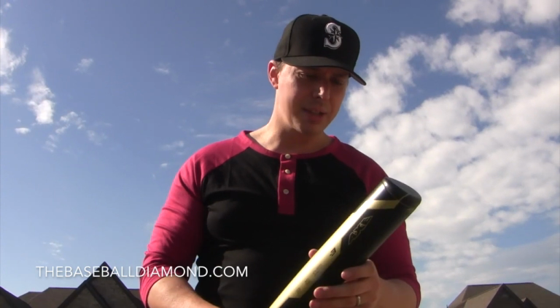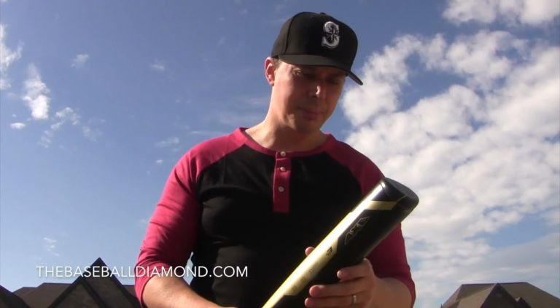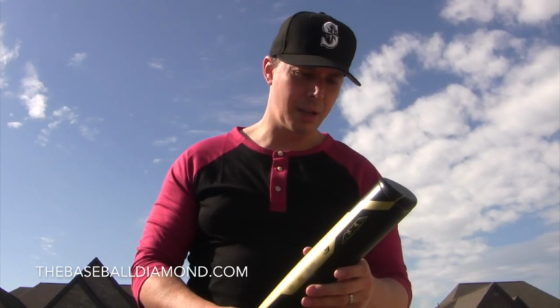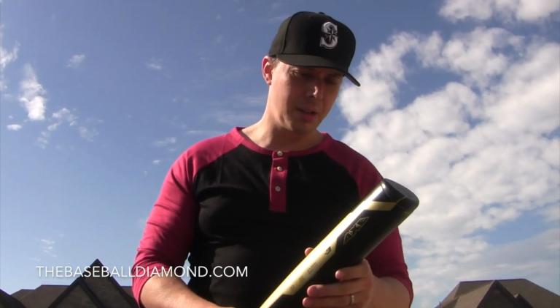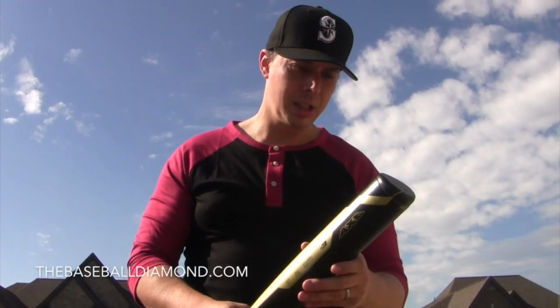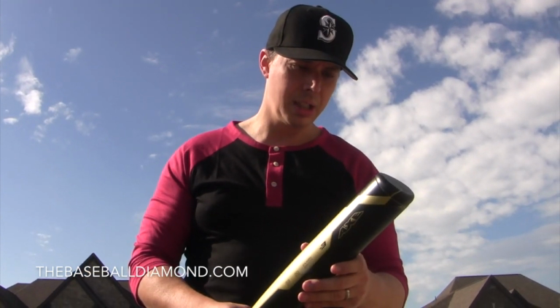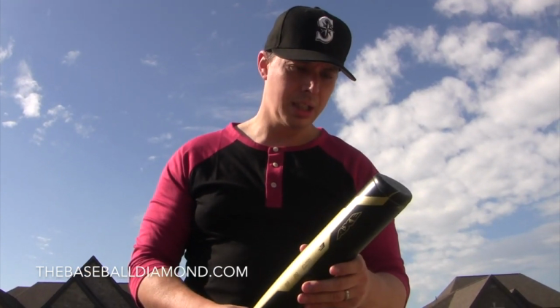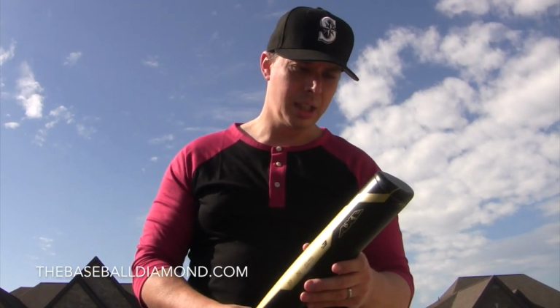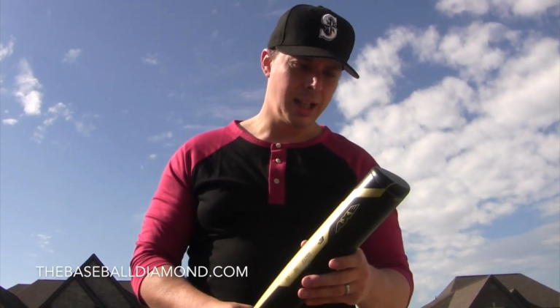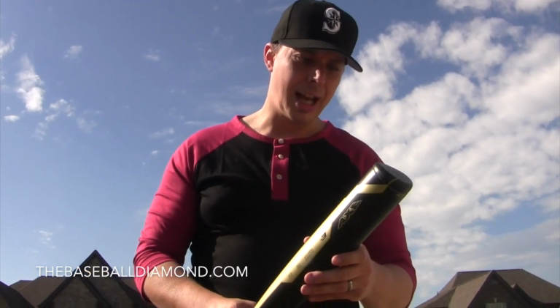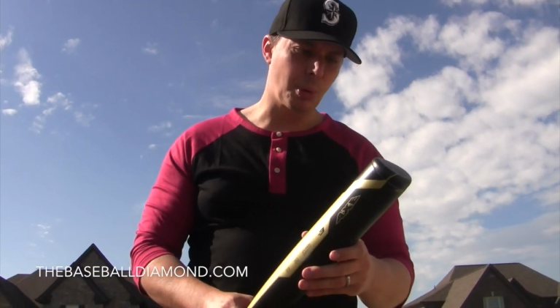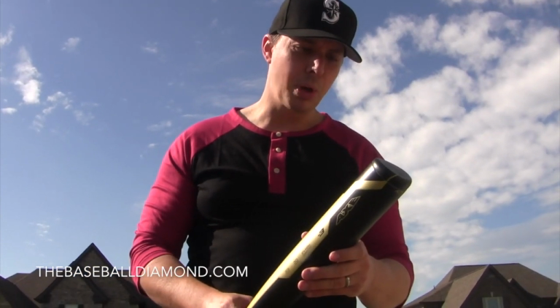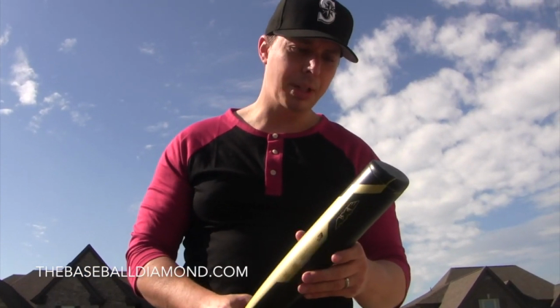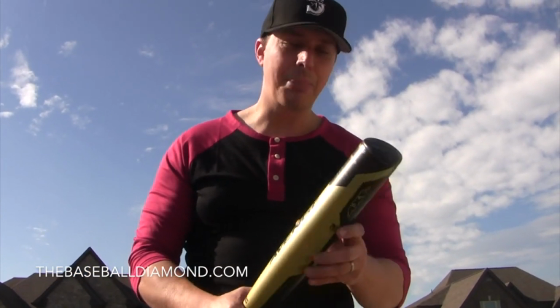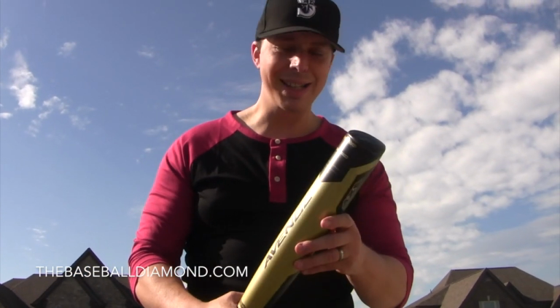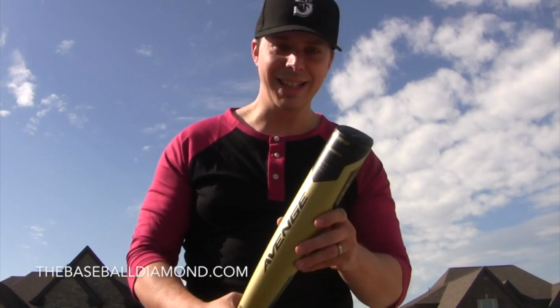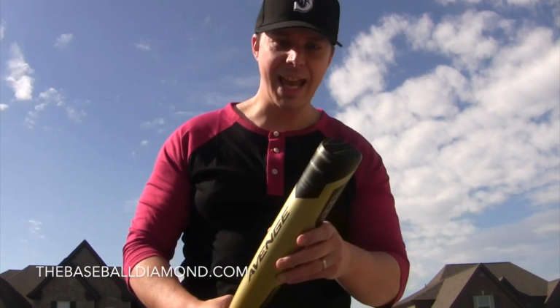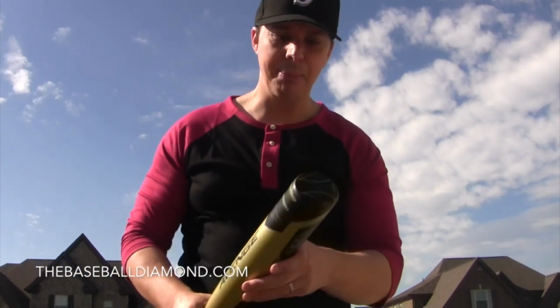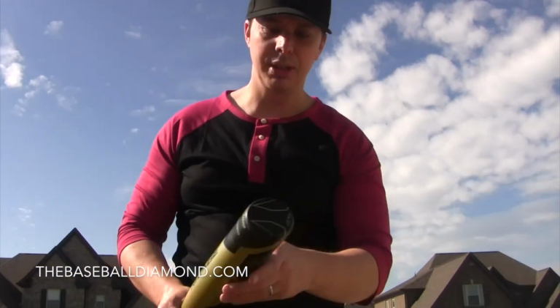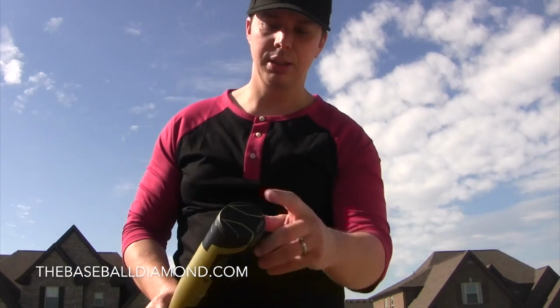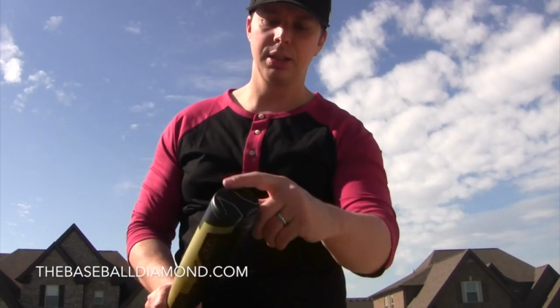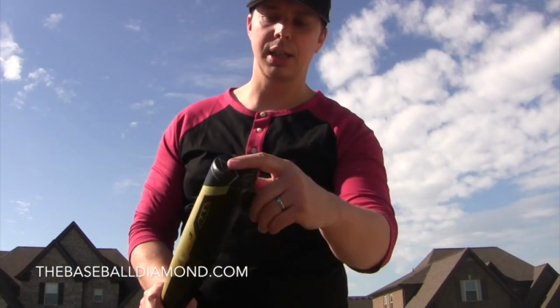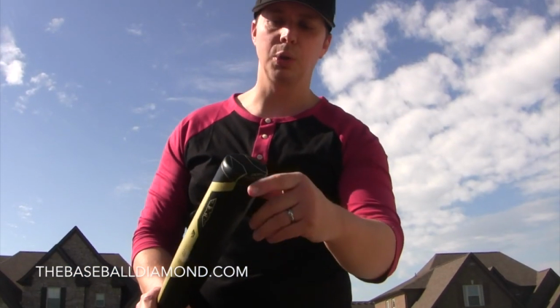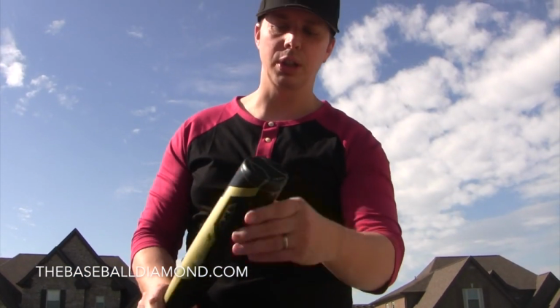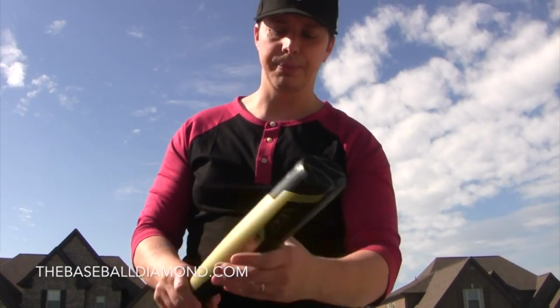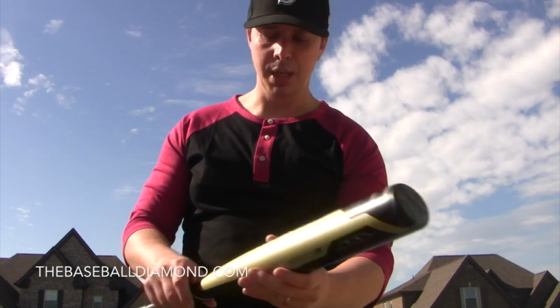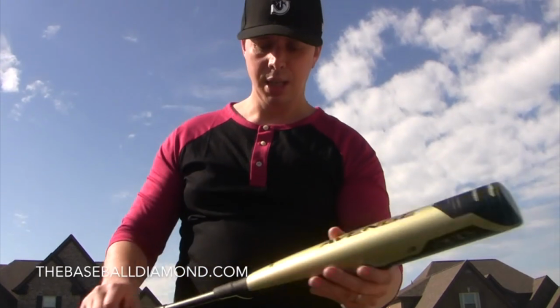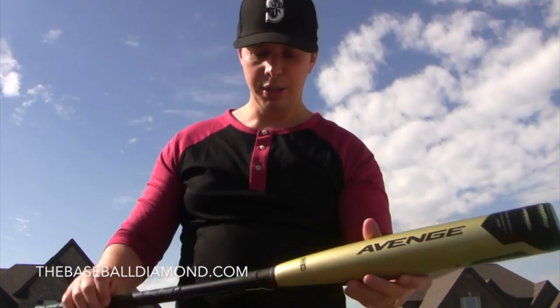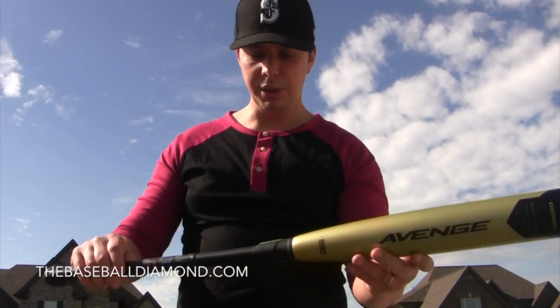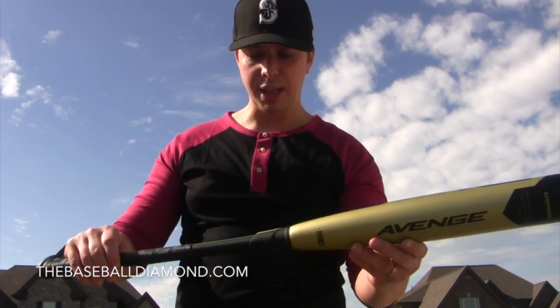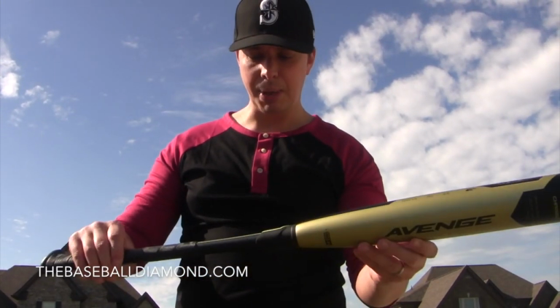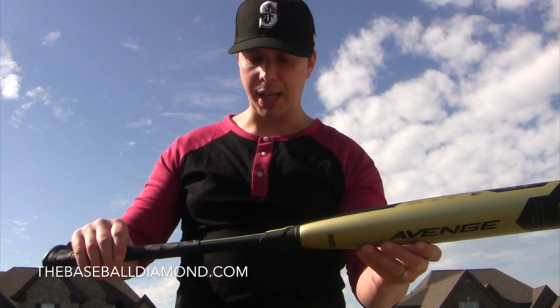Composite barrel. Hyperwhip composite cap. Kind of cool looking. It's a really nice bat.